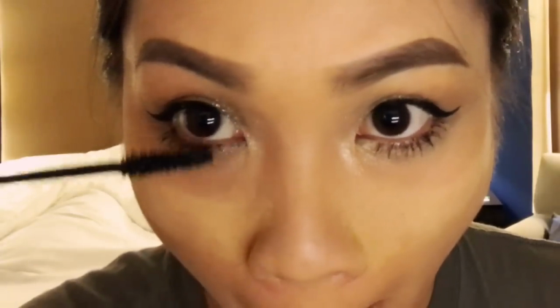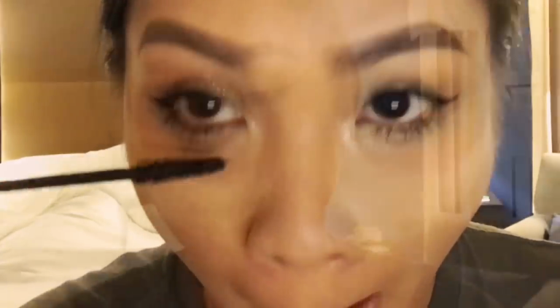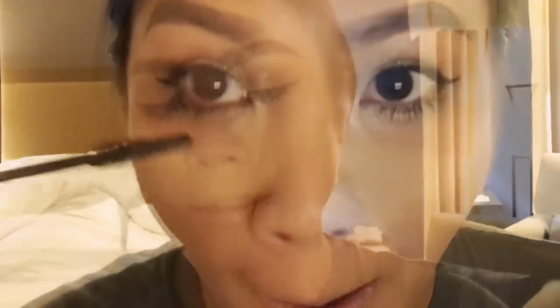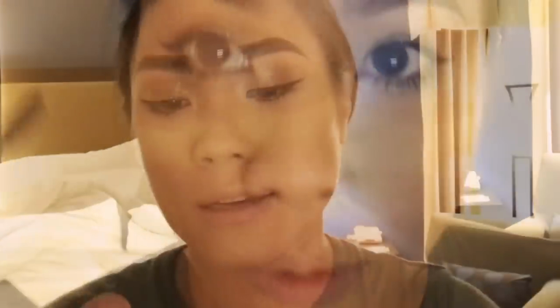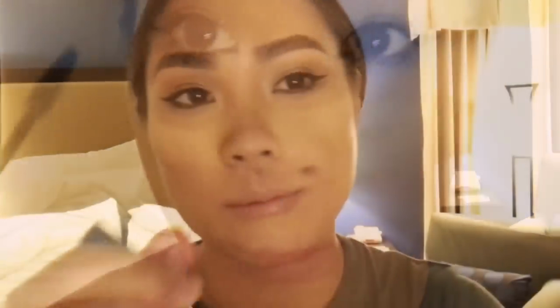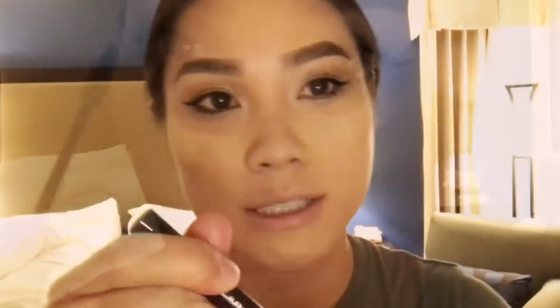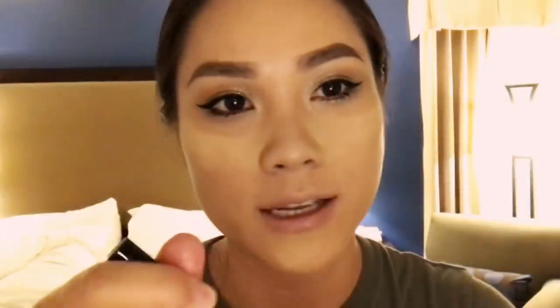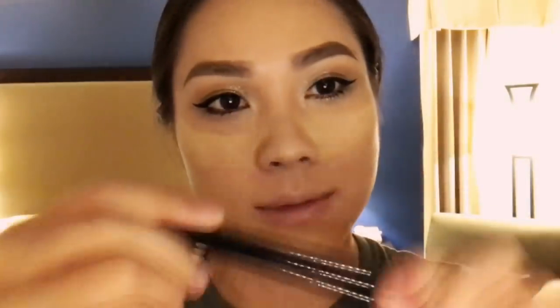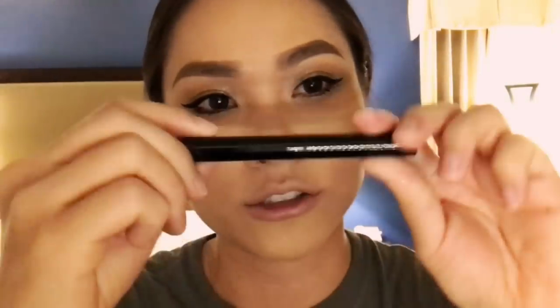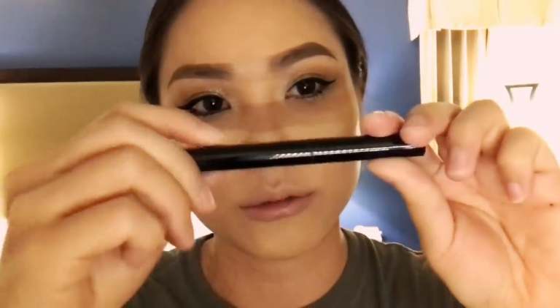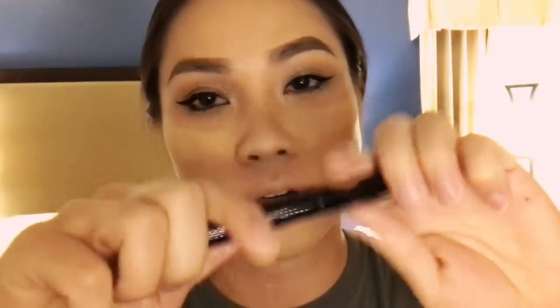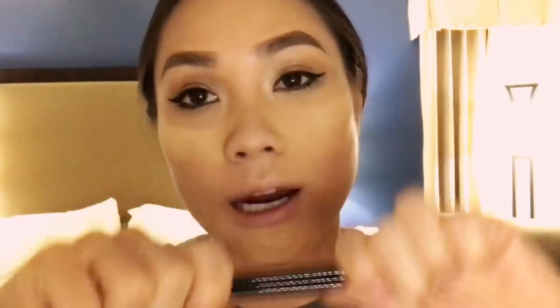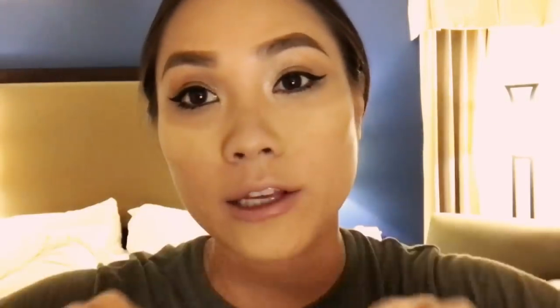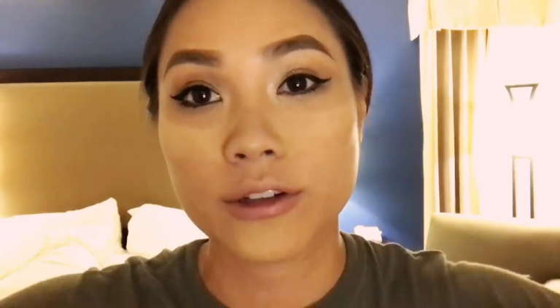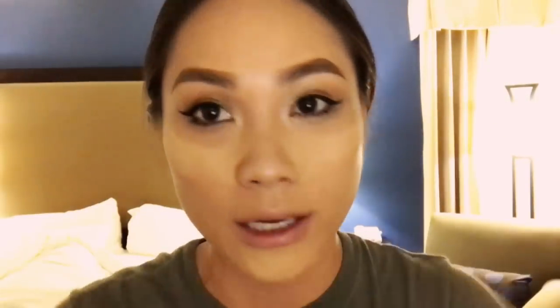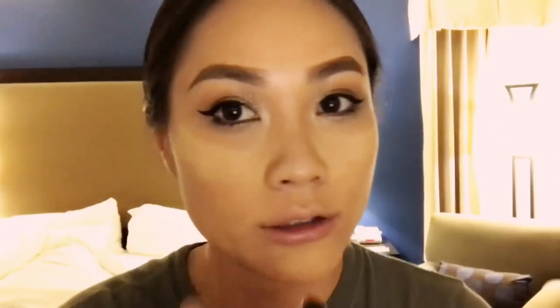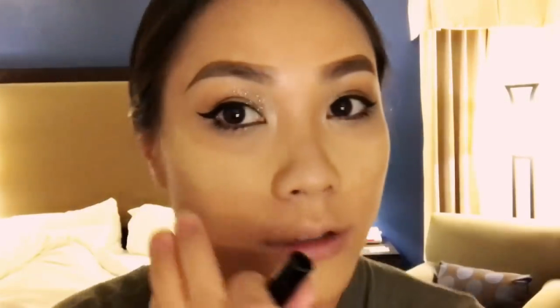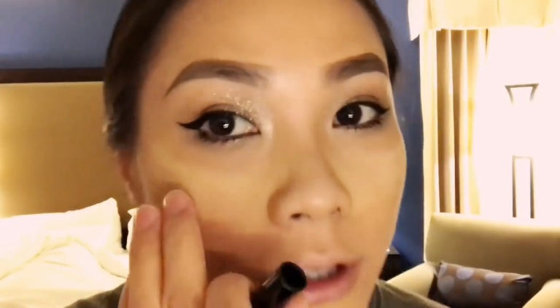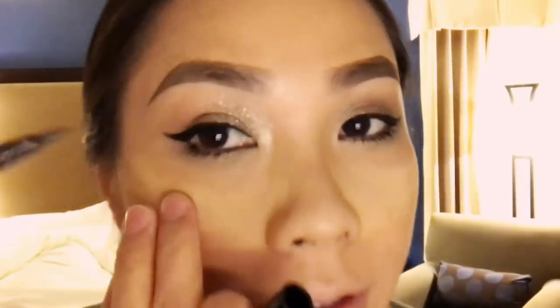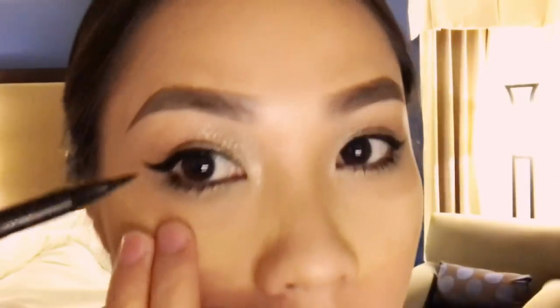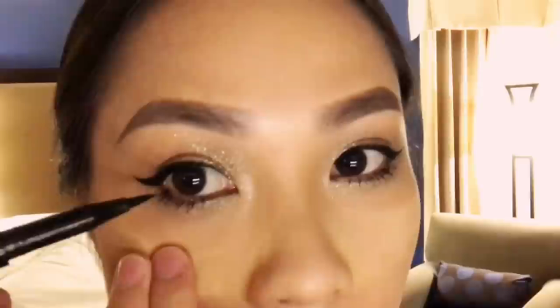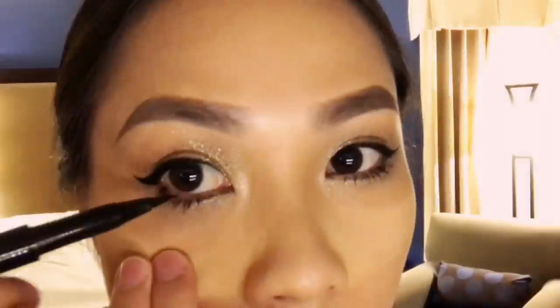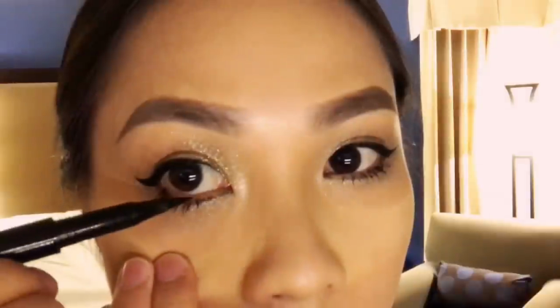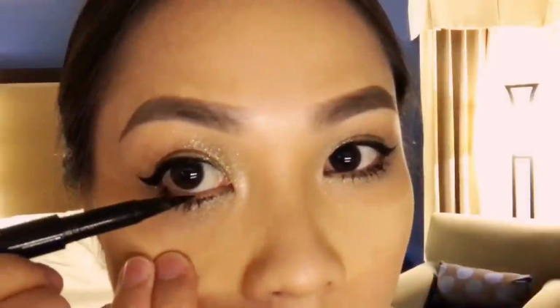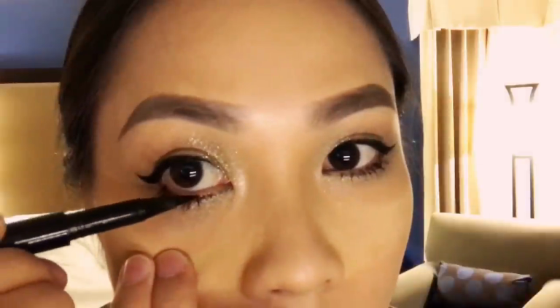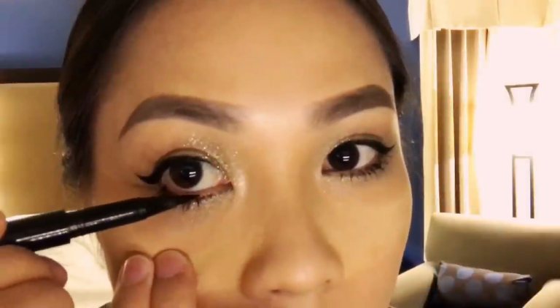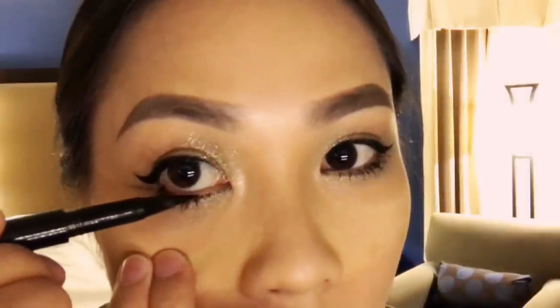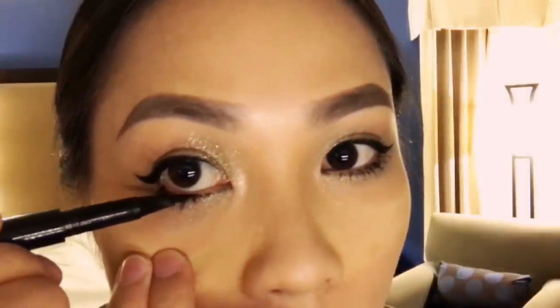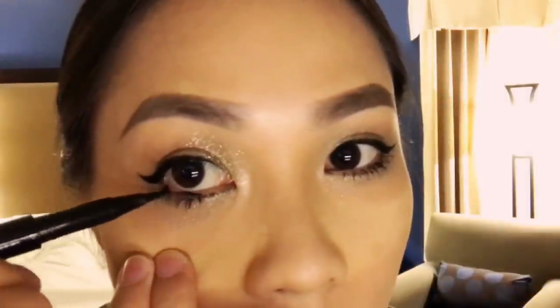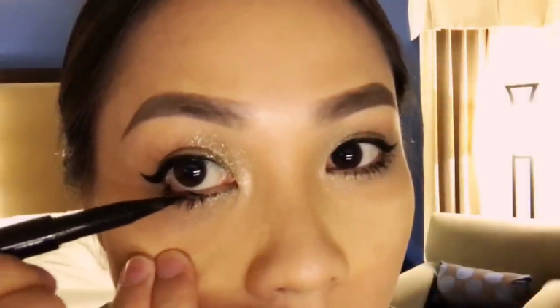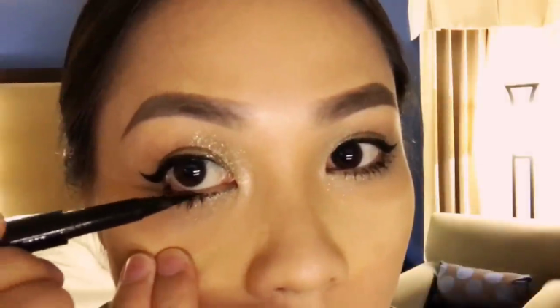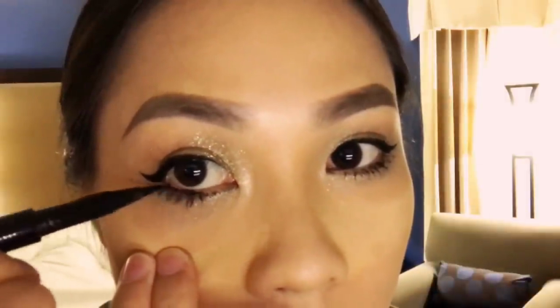Then I'm gonna take my Shiomura eyeliner and draw in the inner waterline.